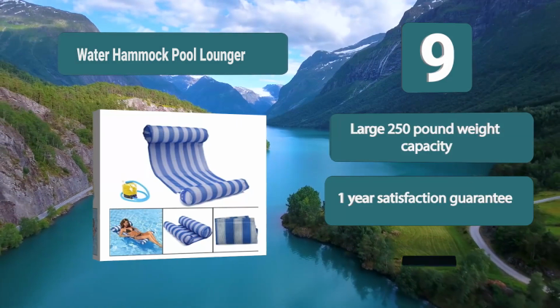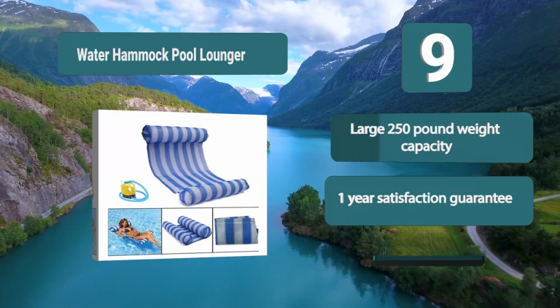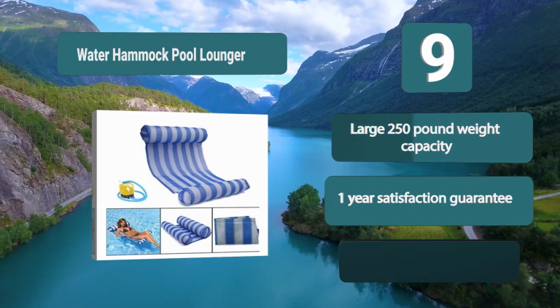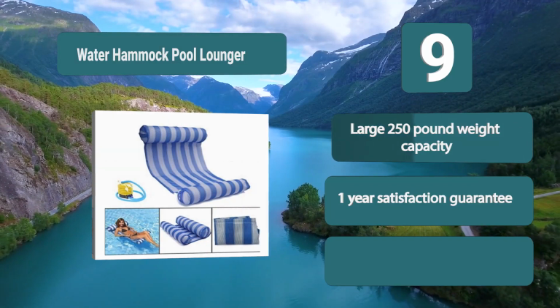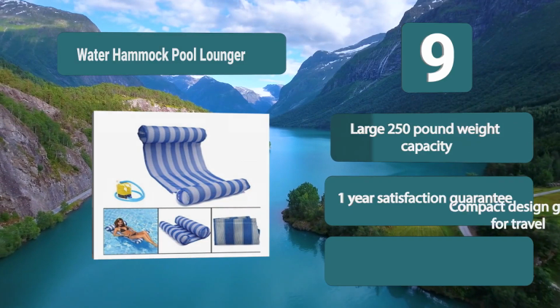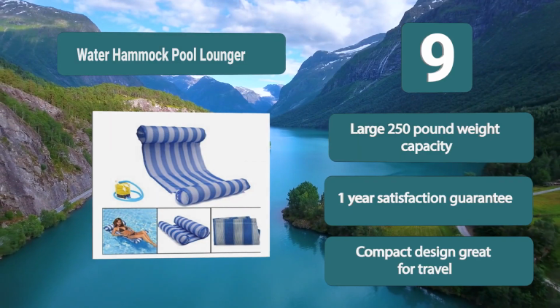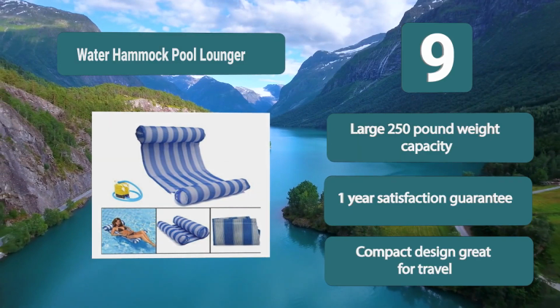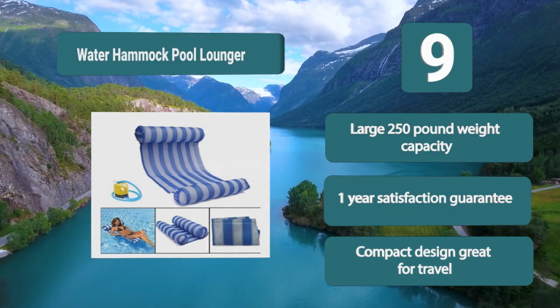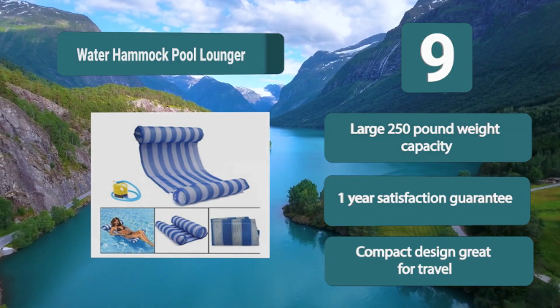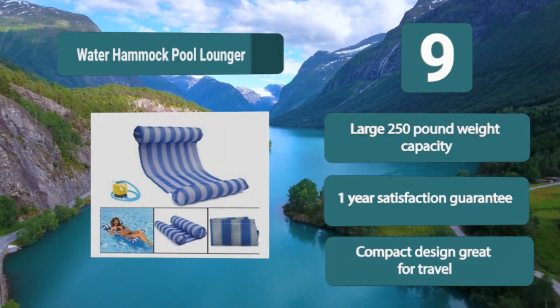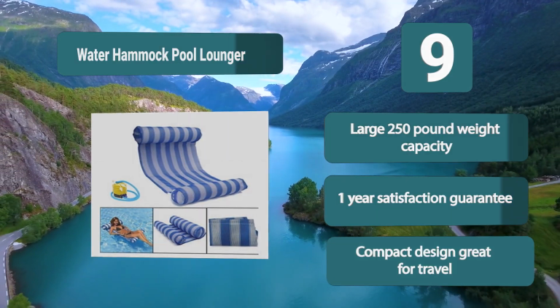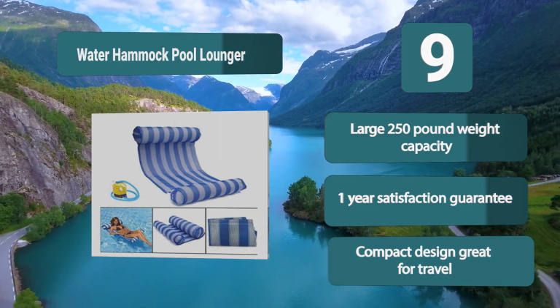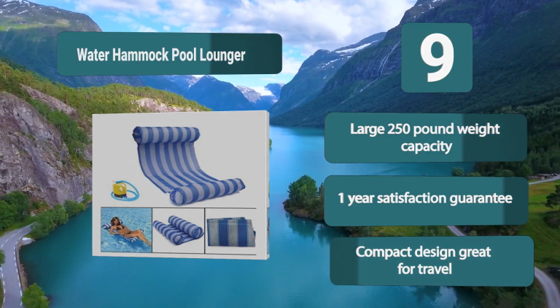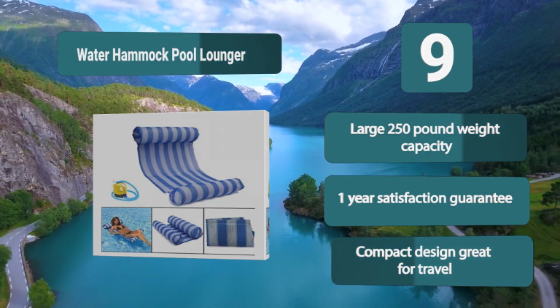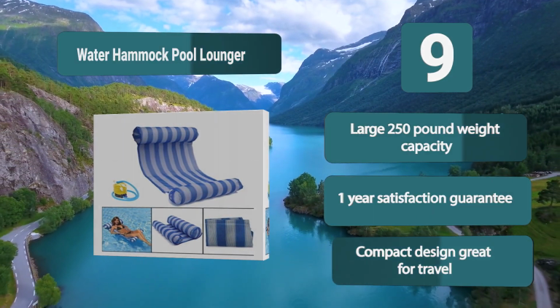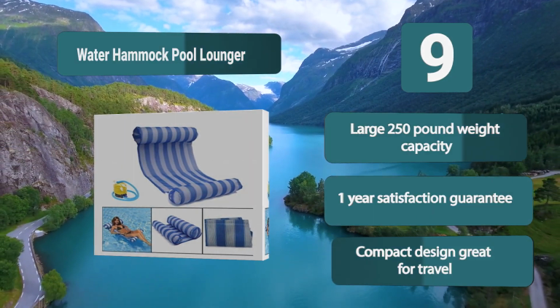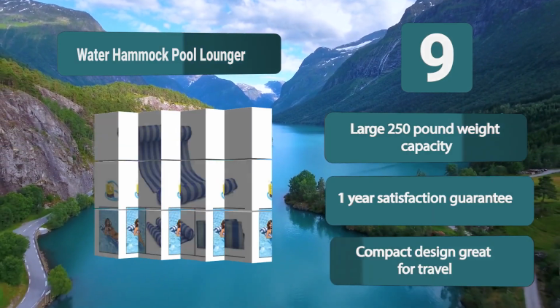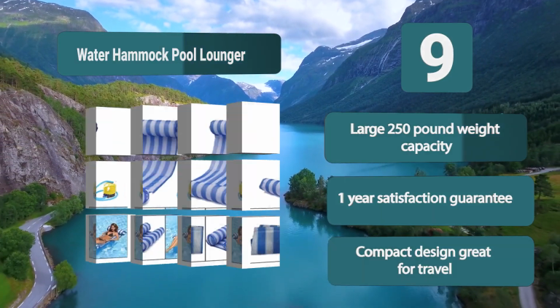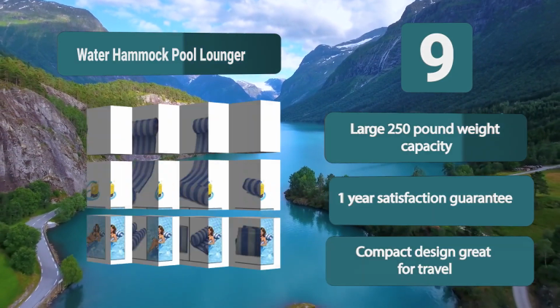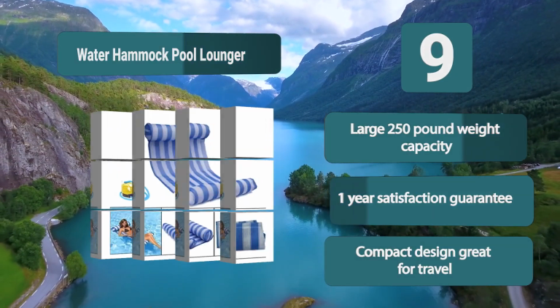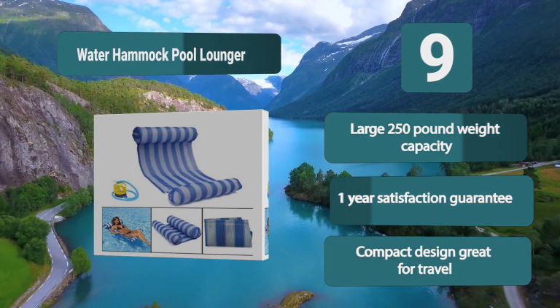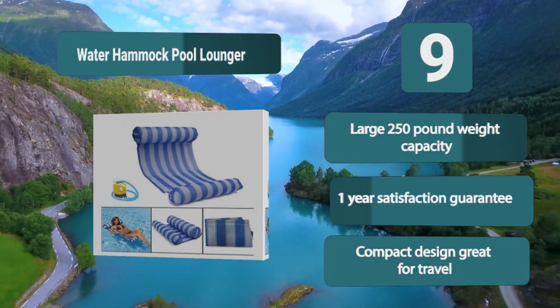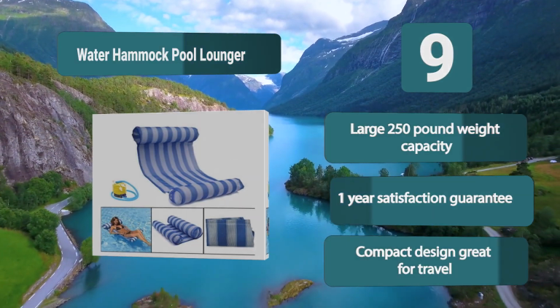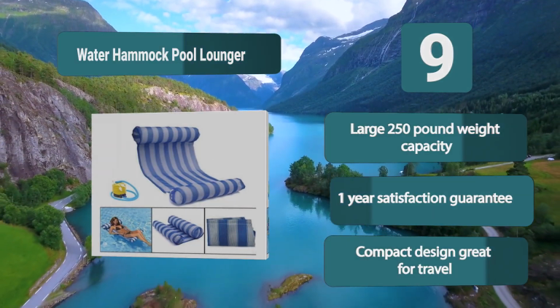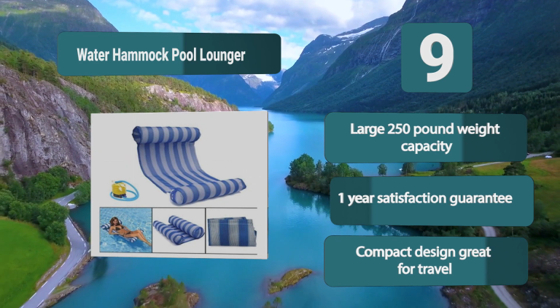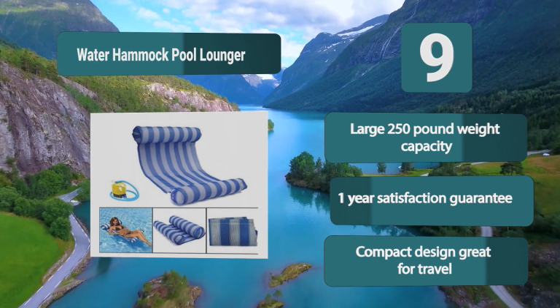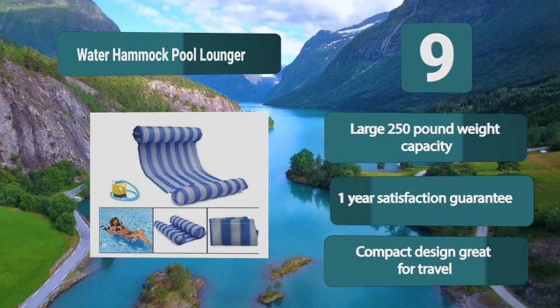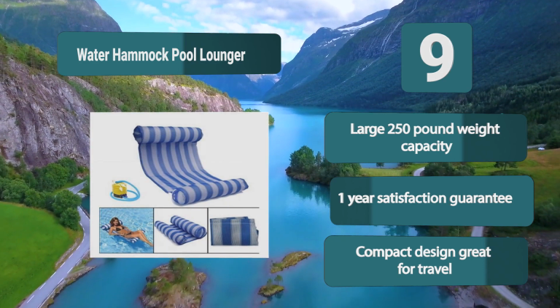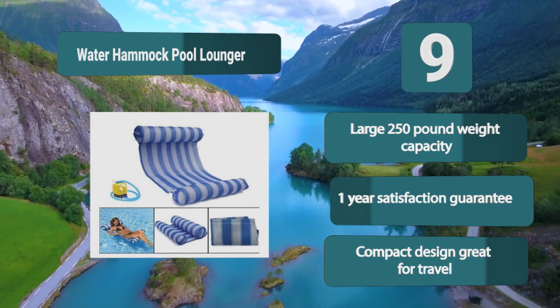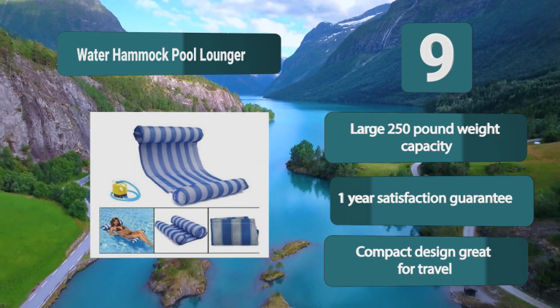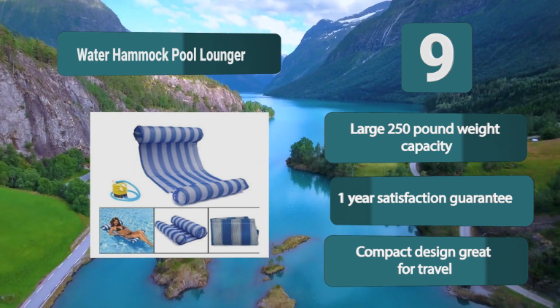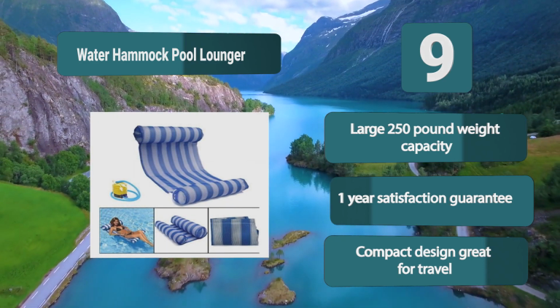Additional features include a large 250-pound weight capacity, a one-year satisfaction guarantee, and a compact design that is great for travel.